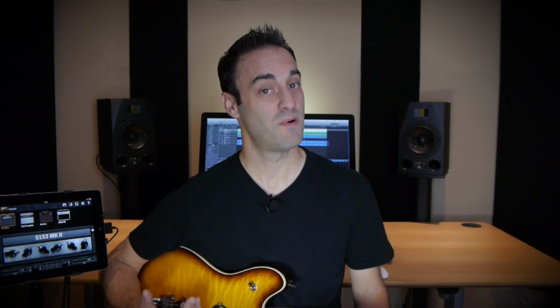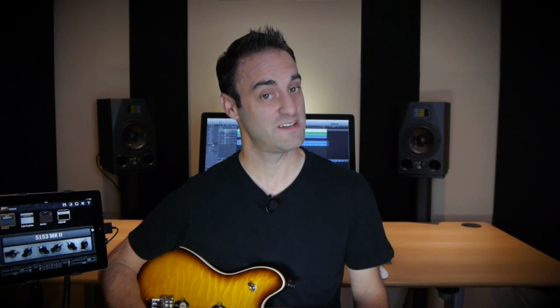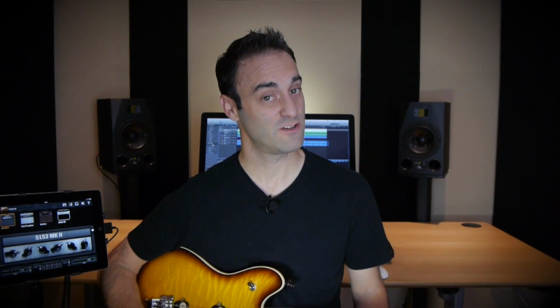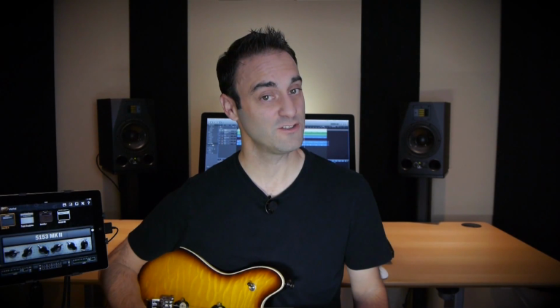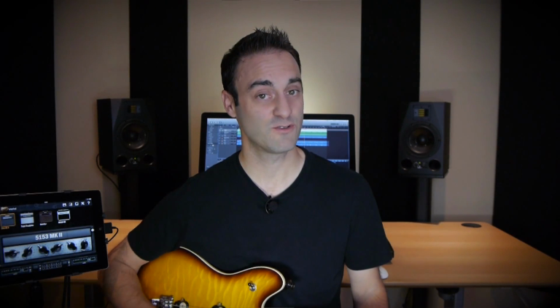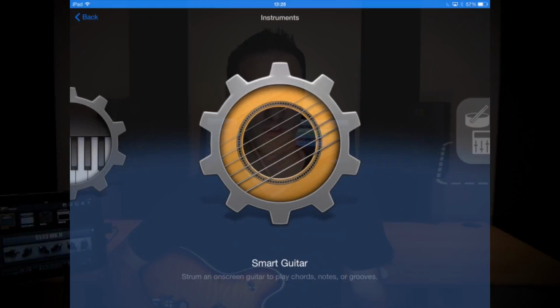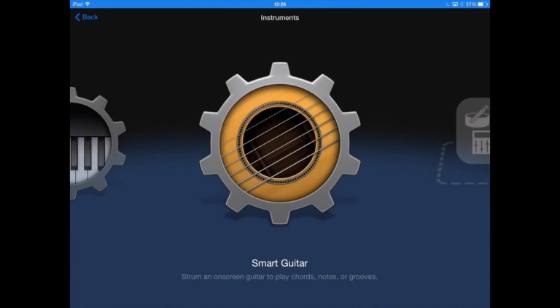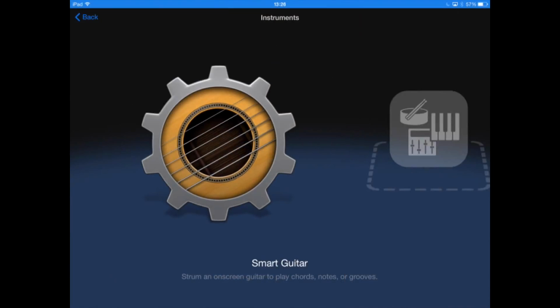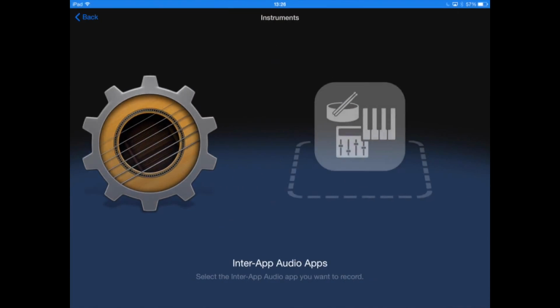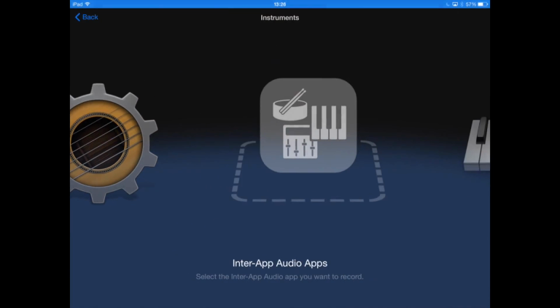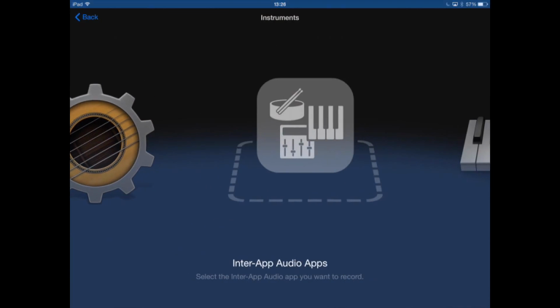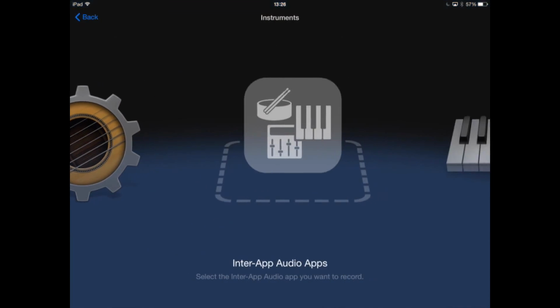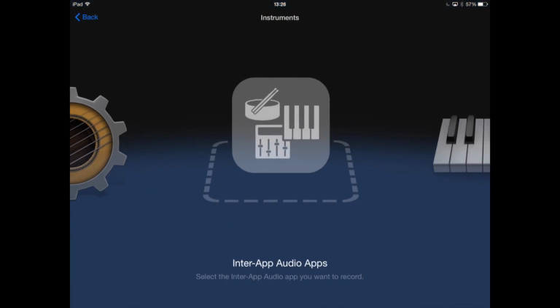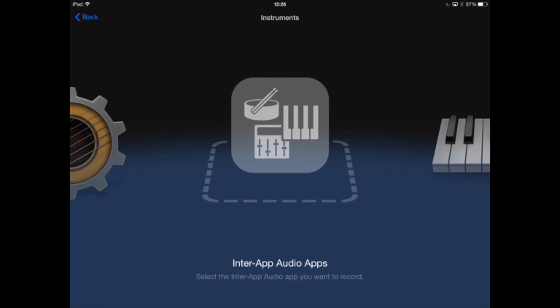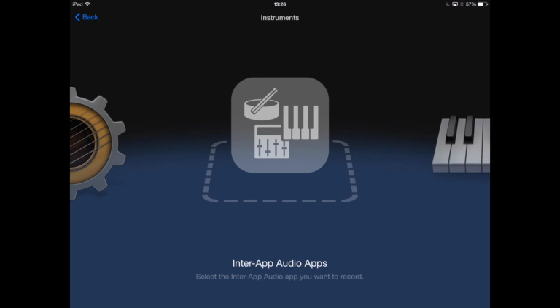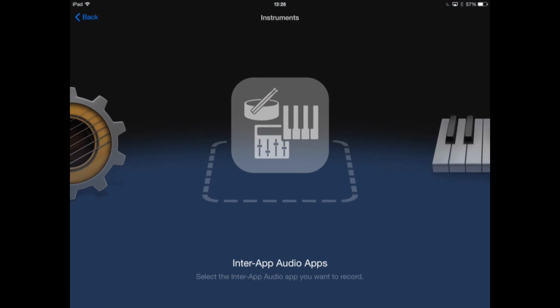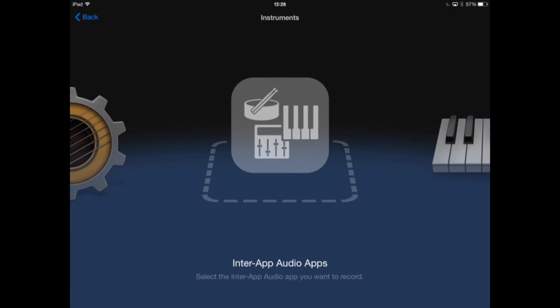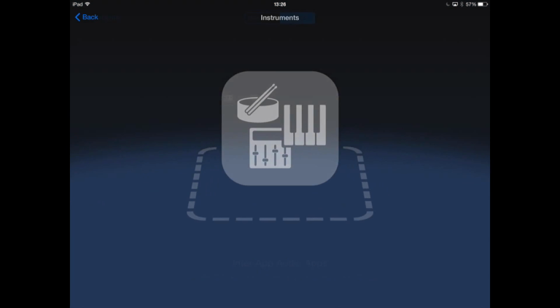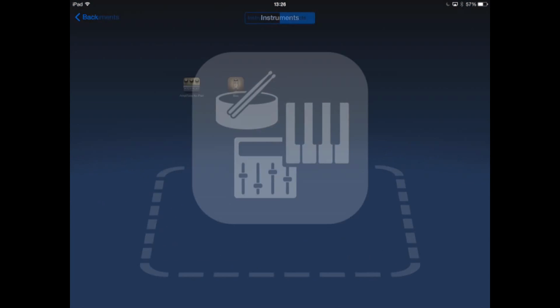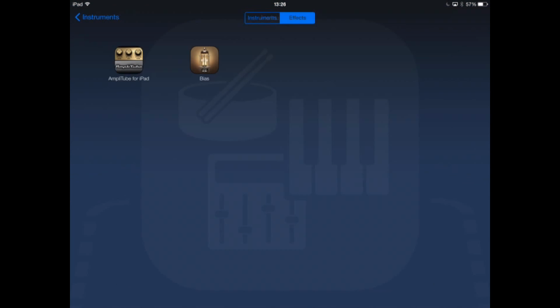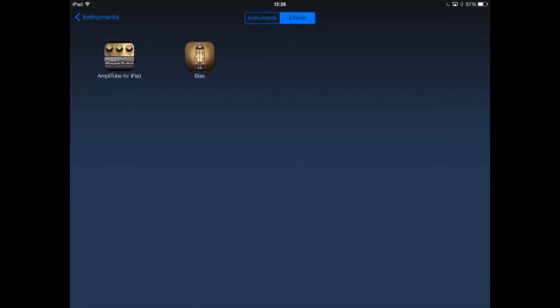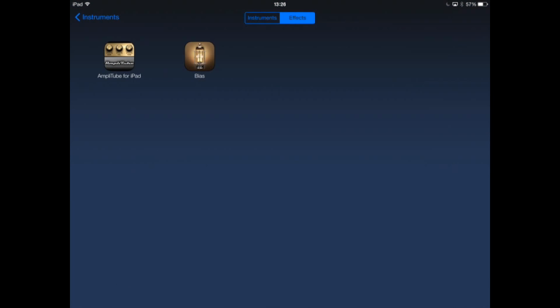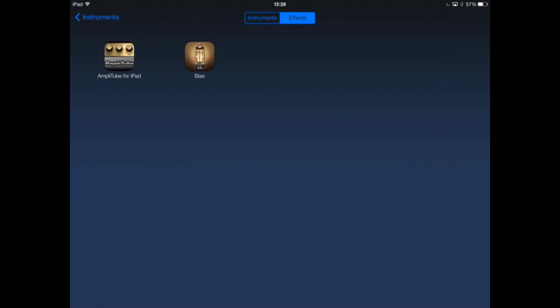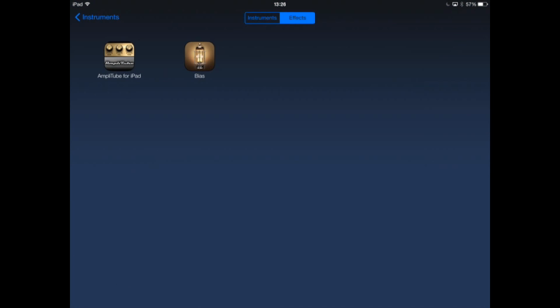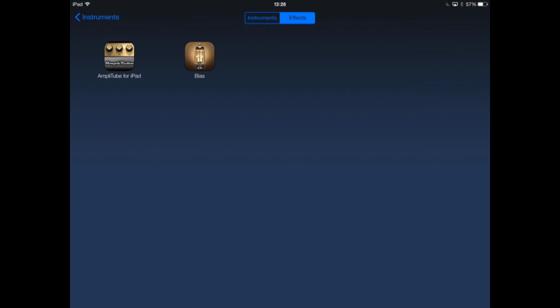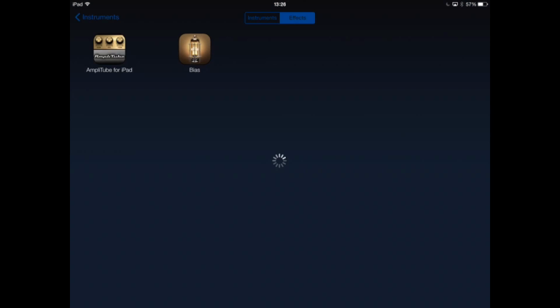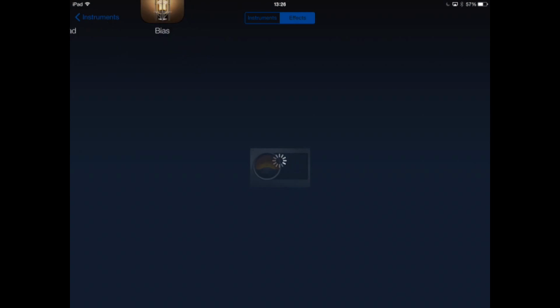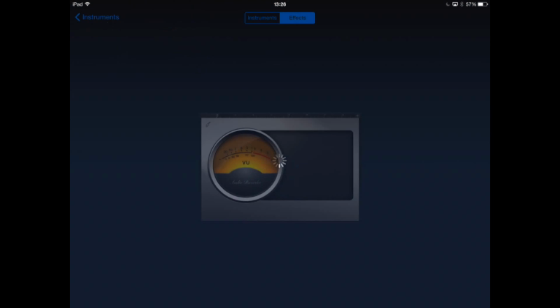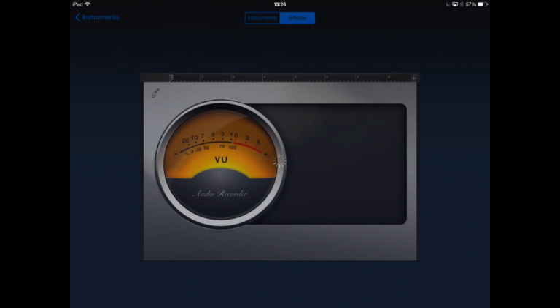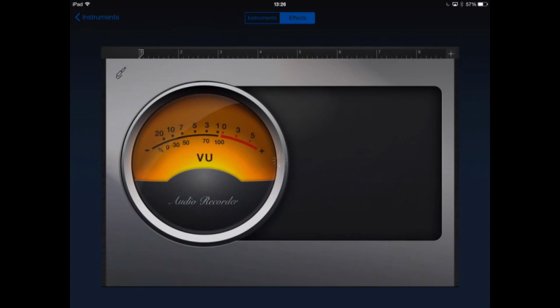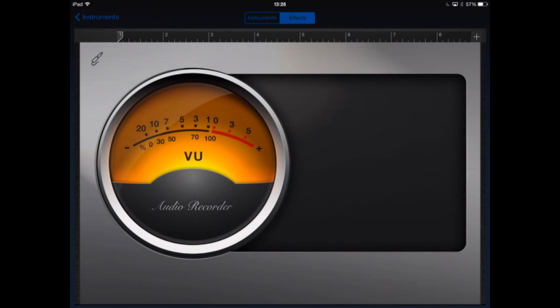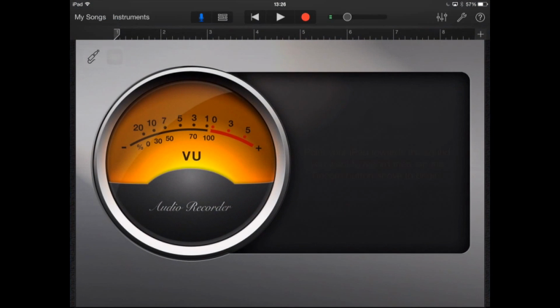BIAS also works great with other popular music apps on iOS, such as Apple's GarageBand.